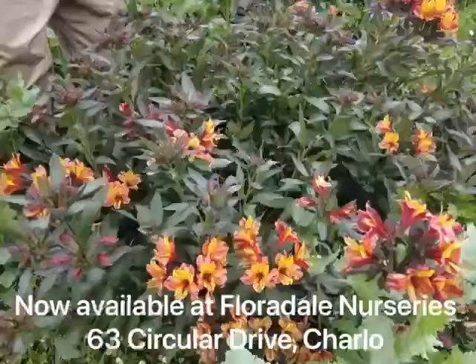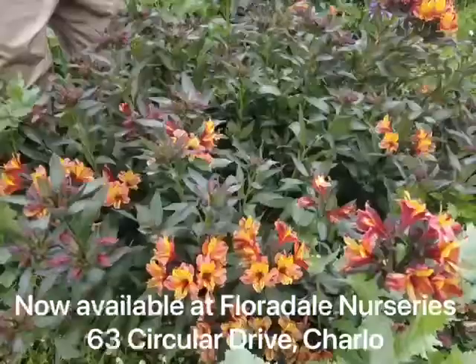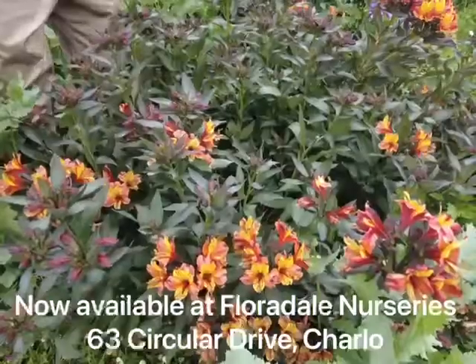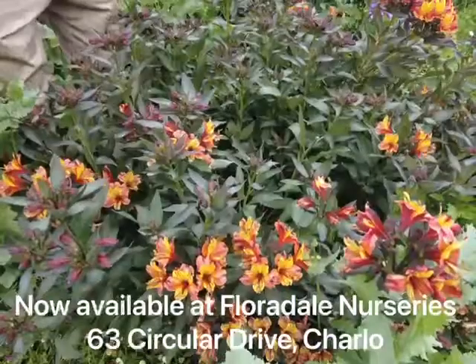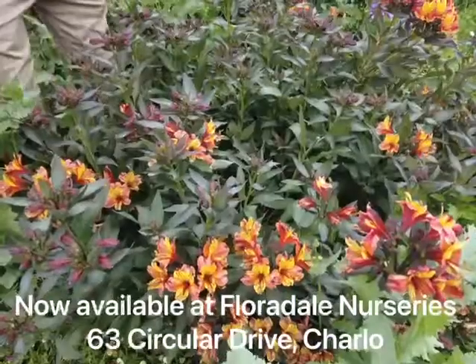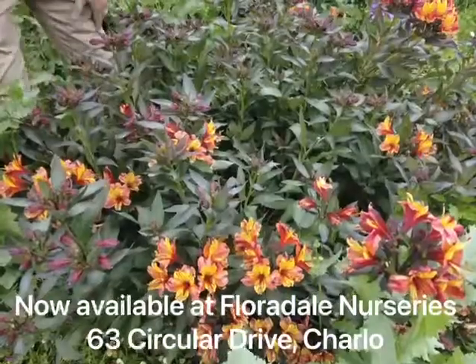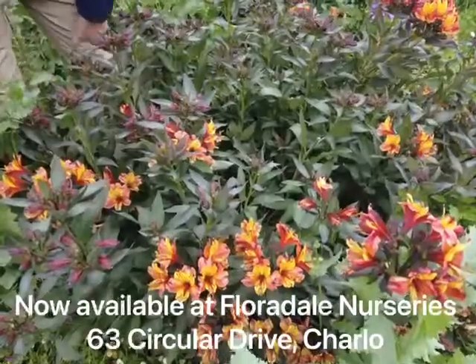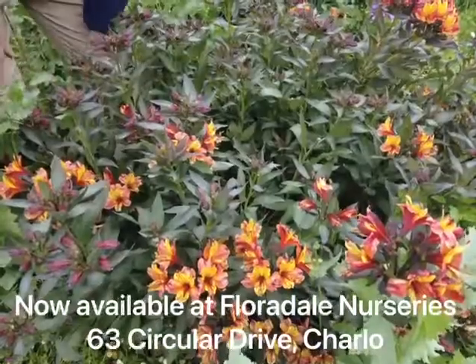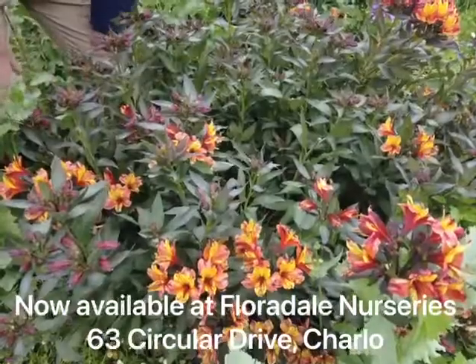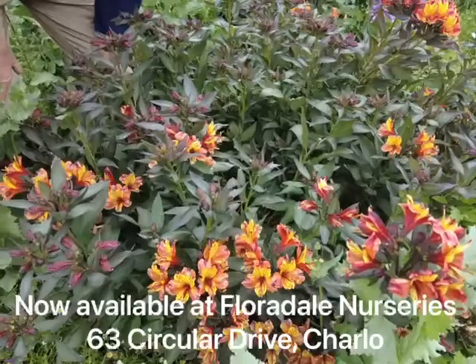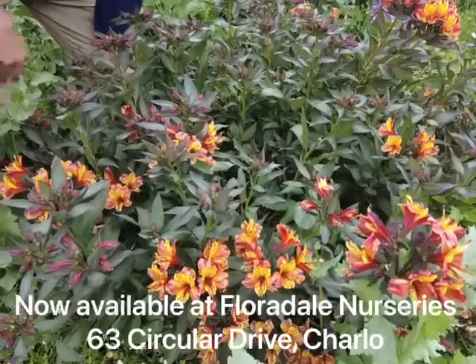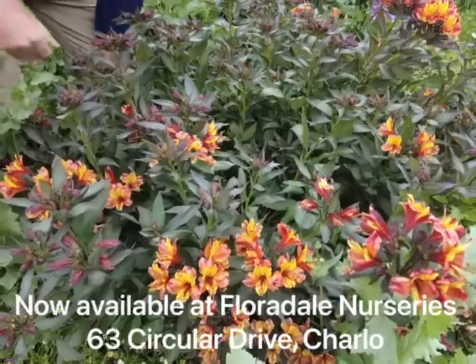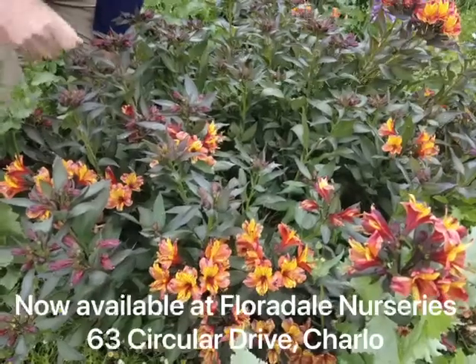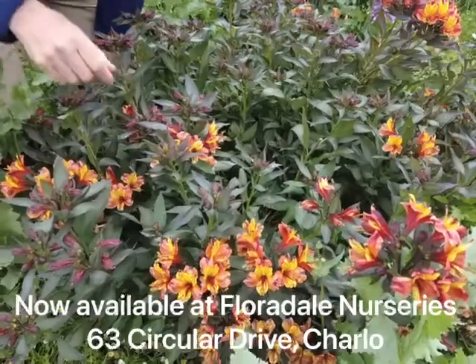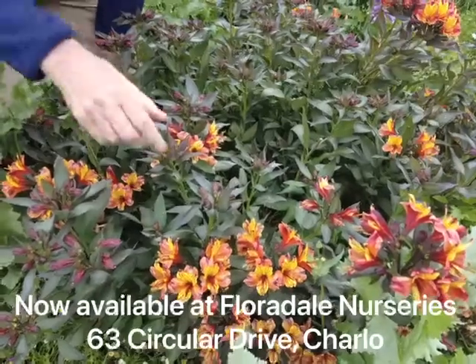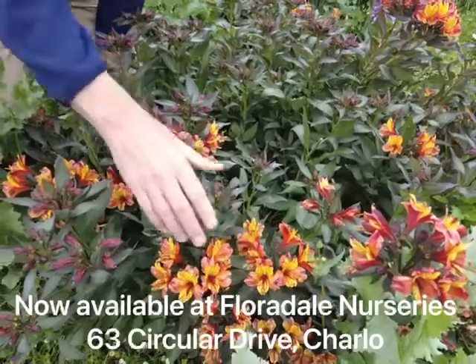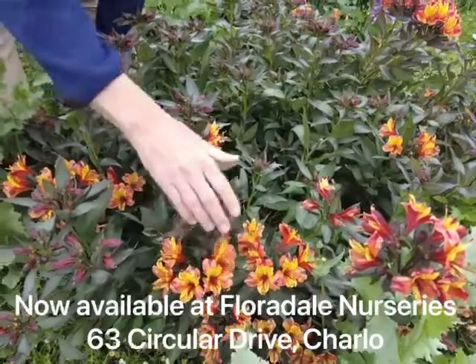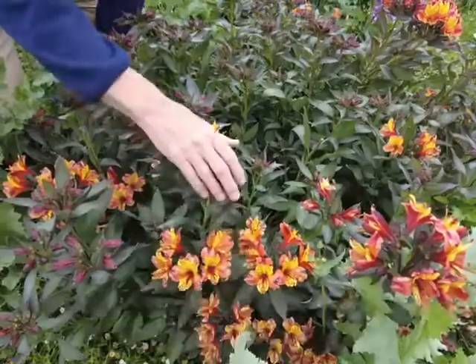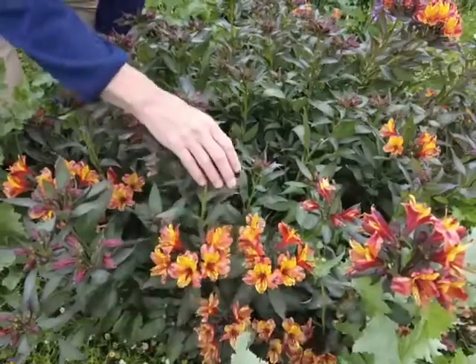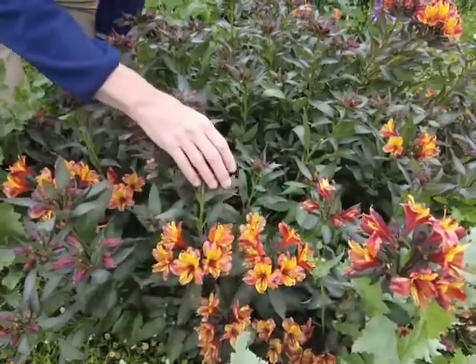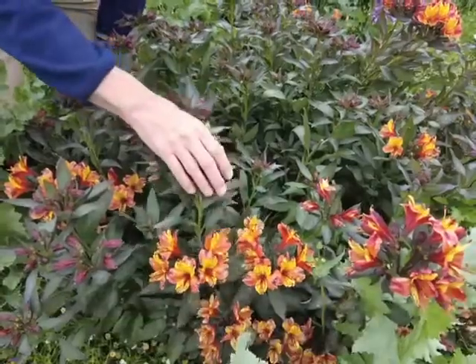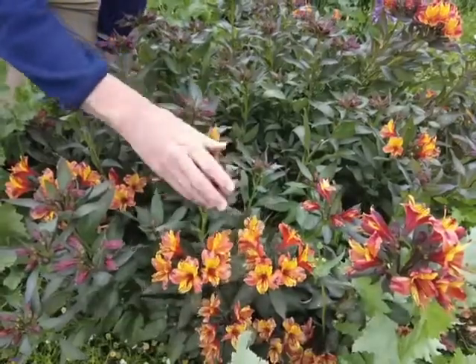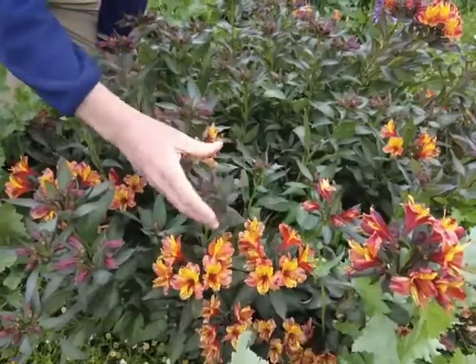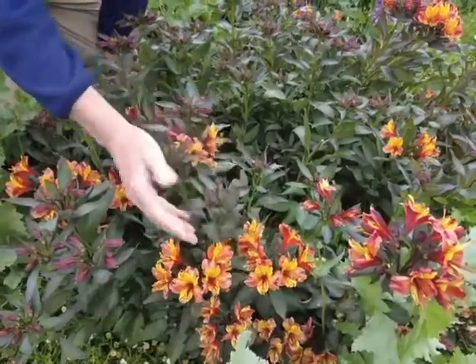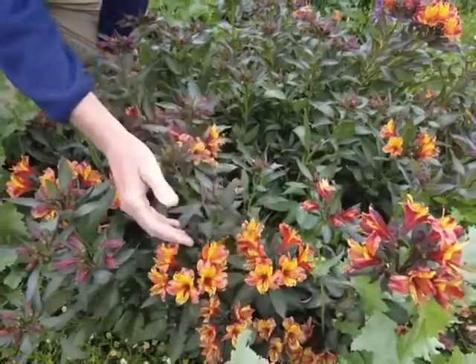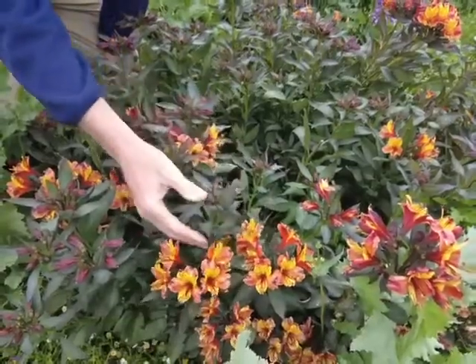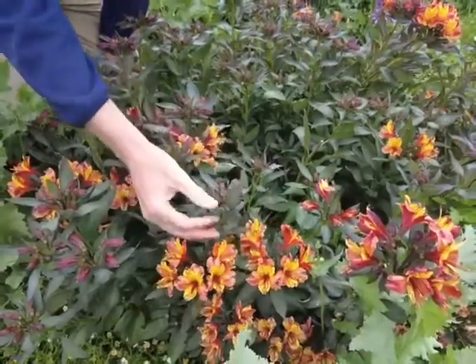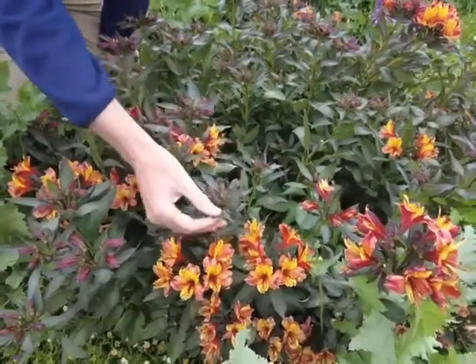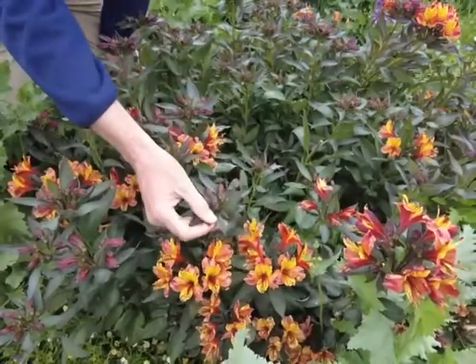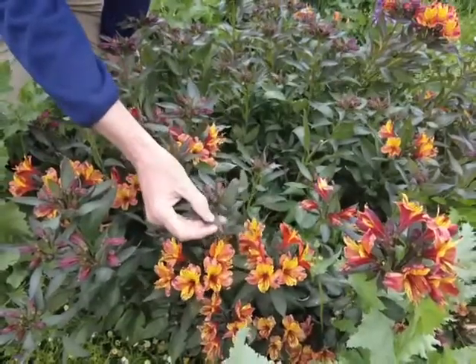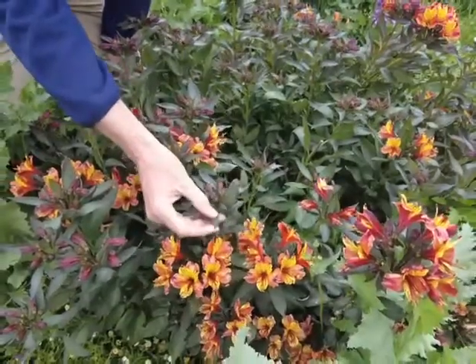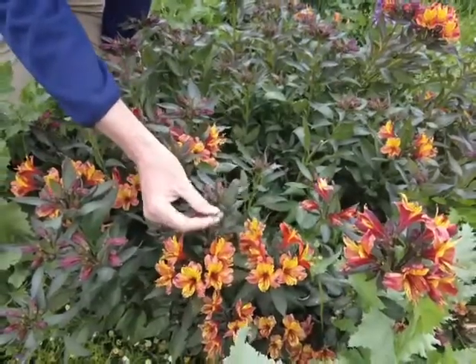This particular Alstroemeria is called Indian Summer with lovely dark foliage.